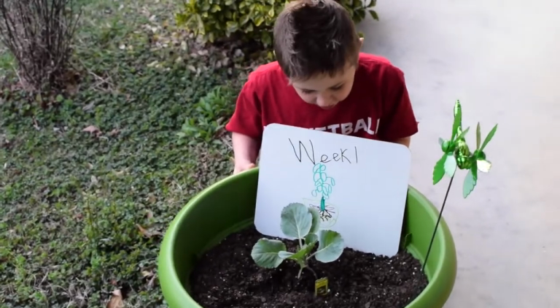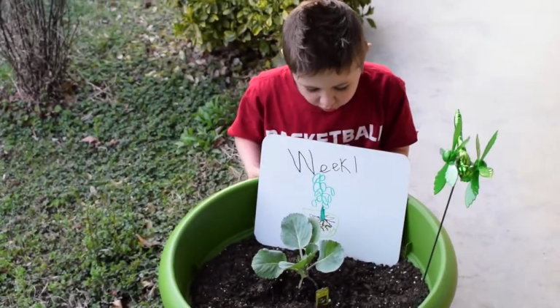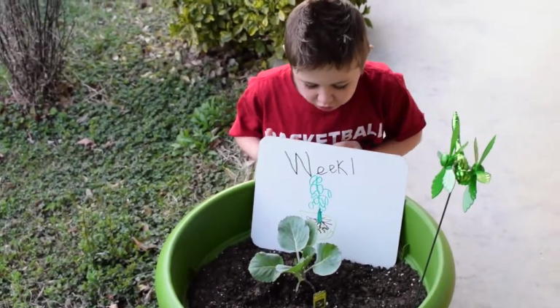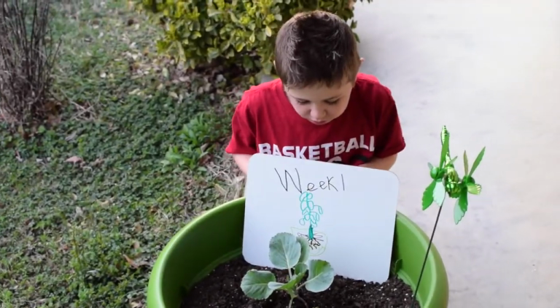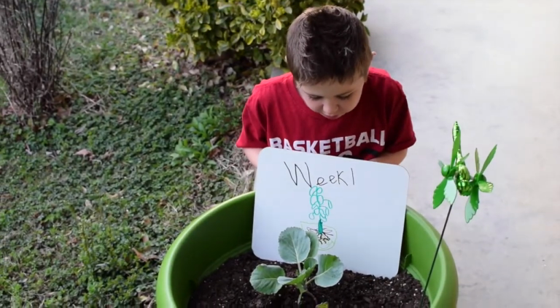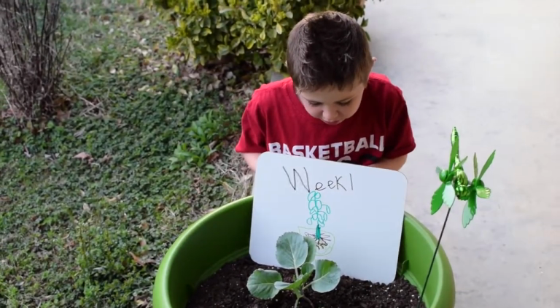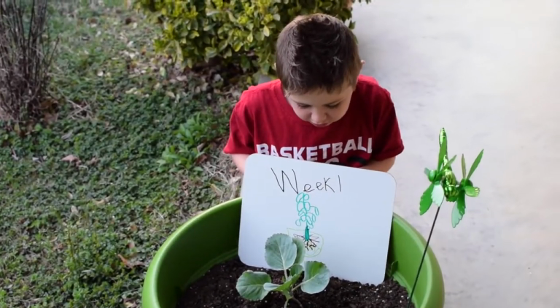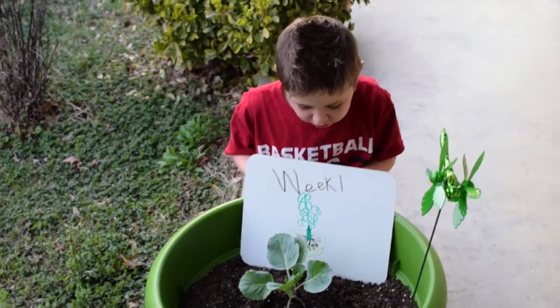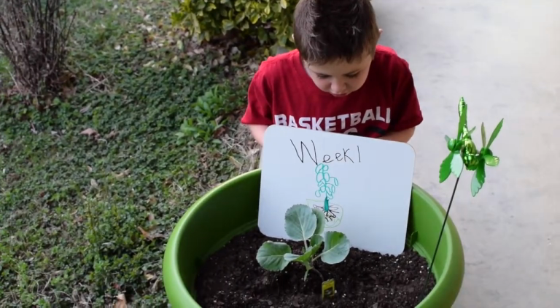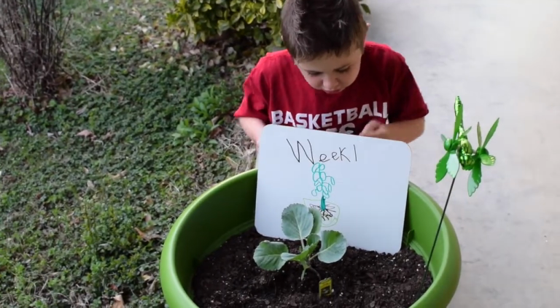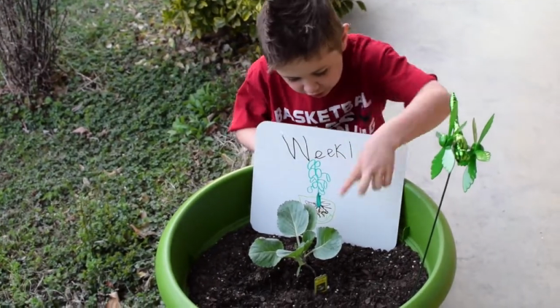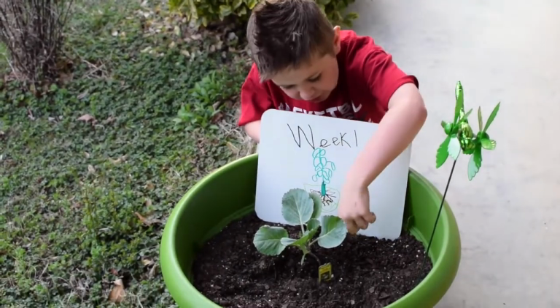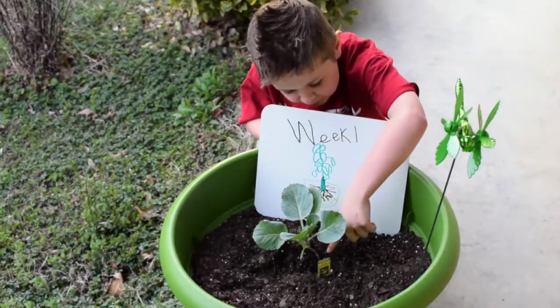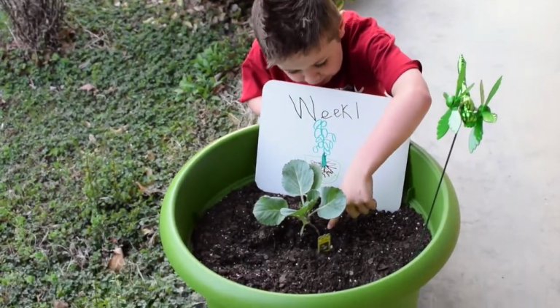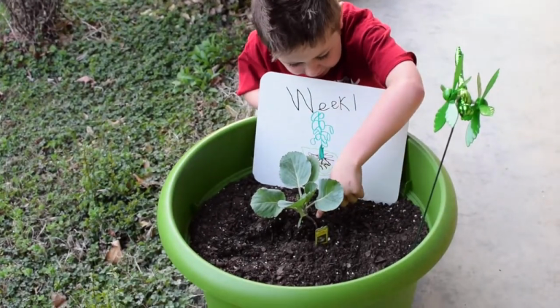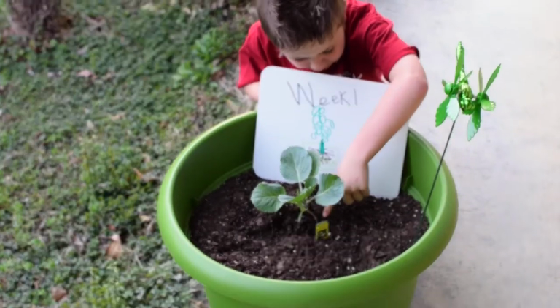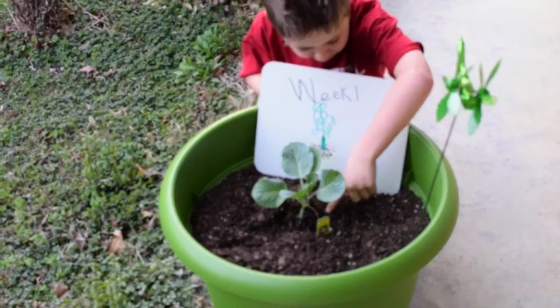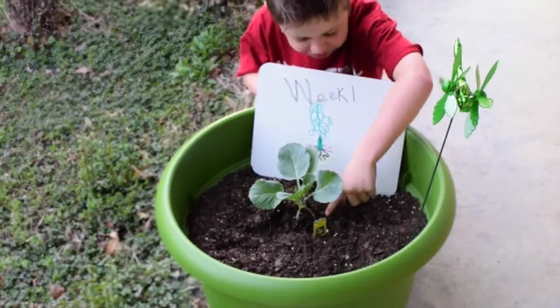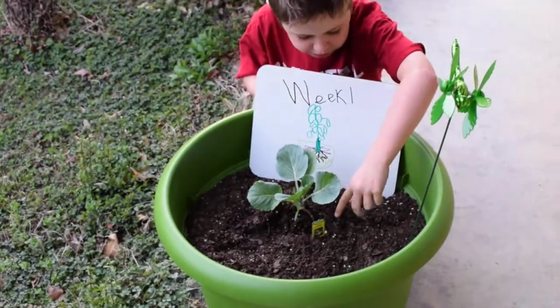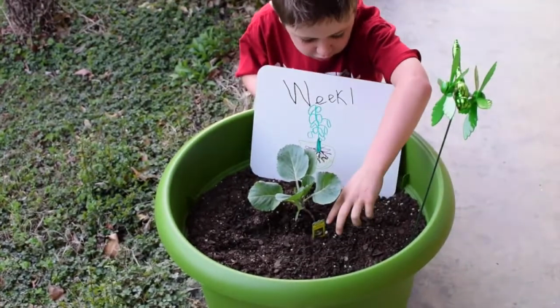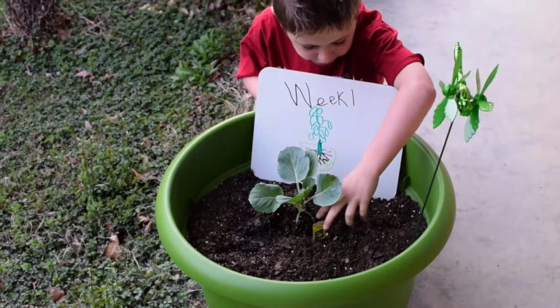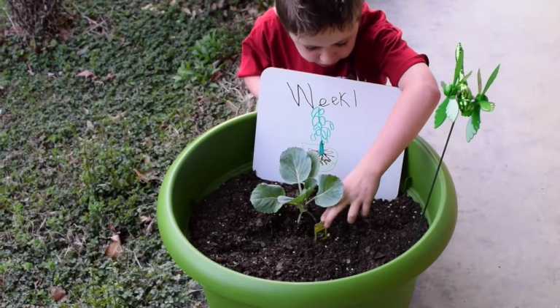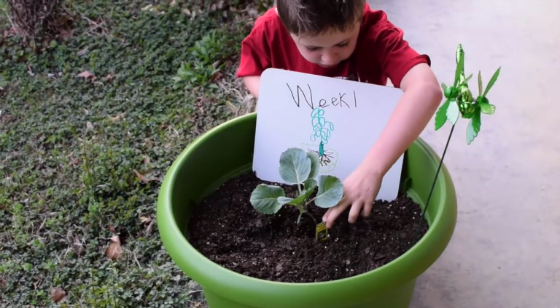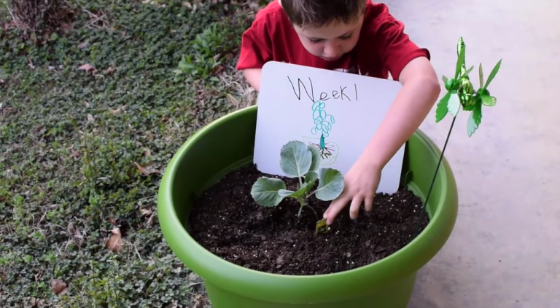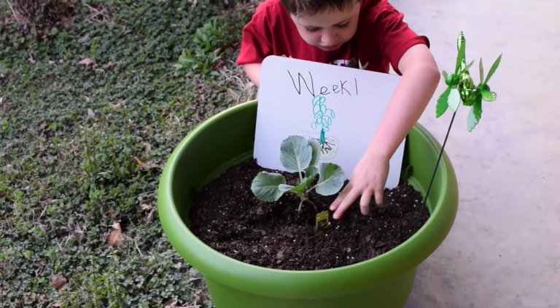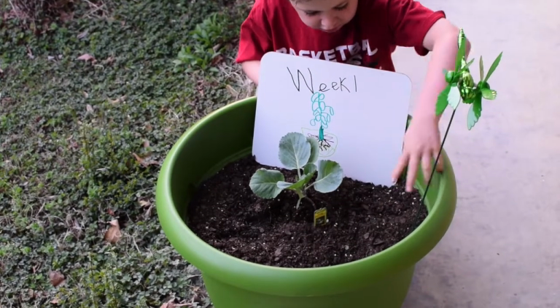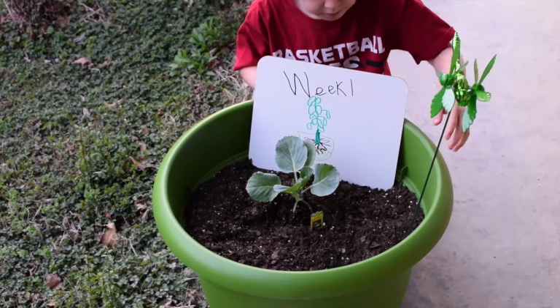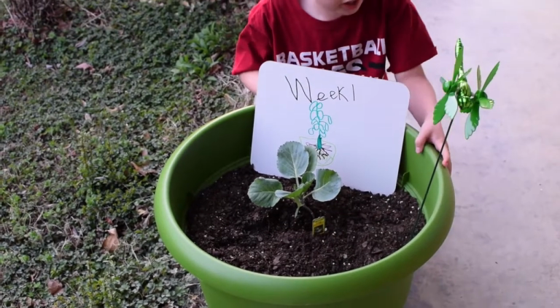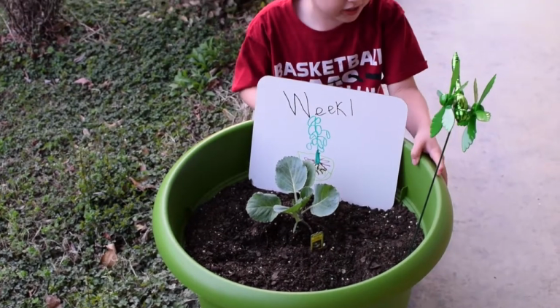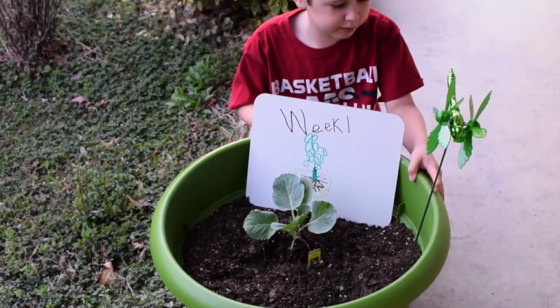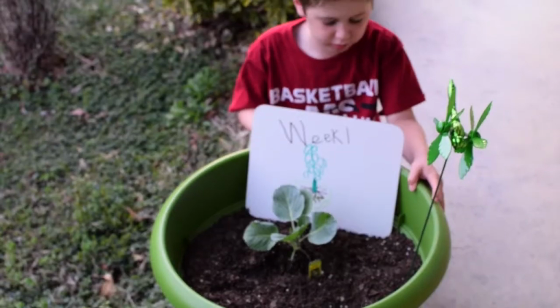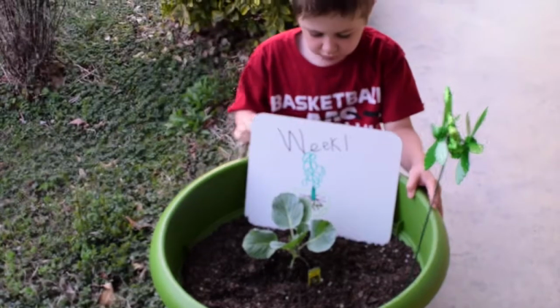Her roots are pretty big. You can see a bit of the cup here, which is going to mold away. This is for the Bonnie Cabbage Program.